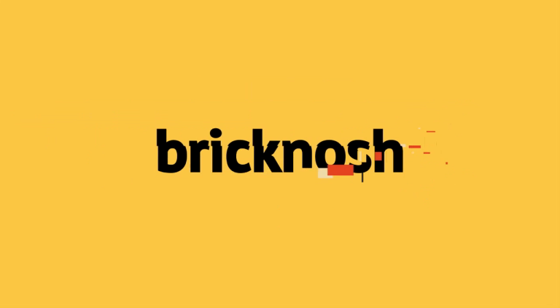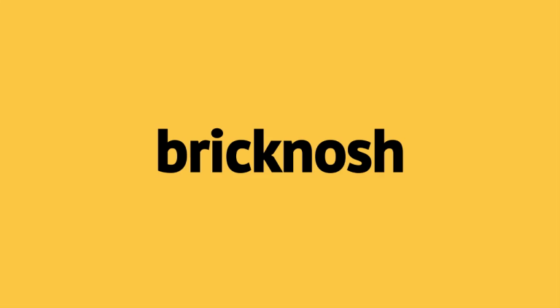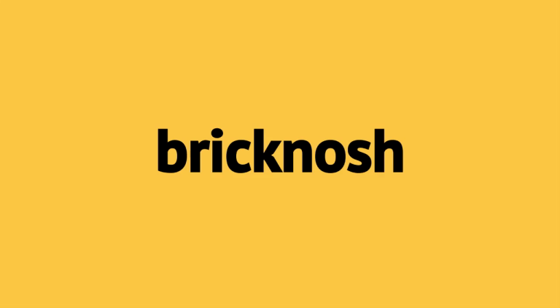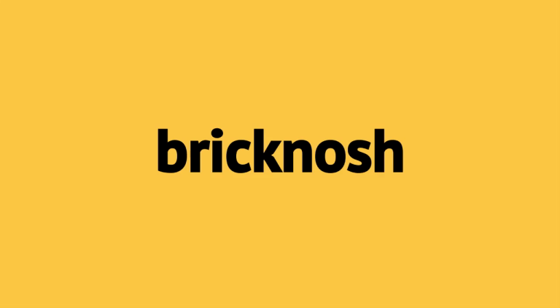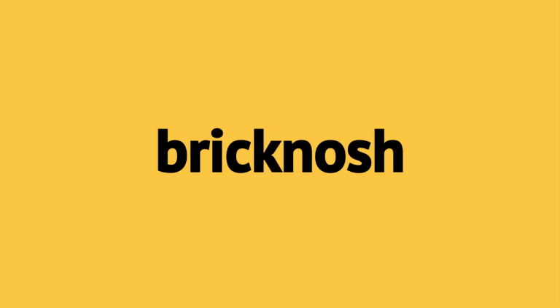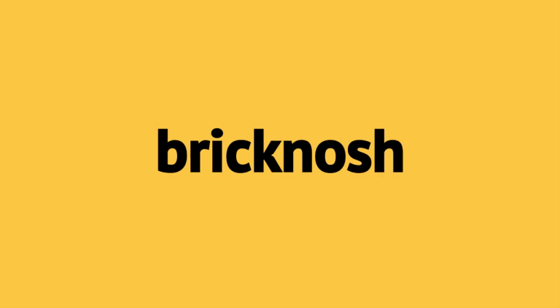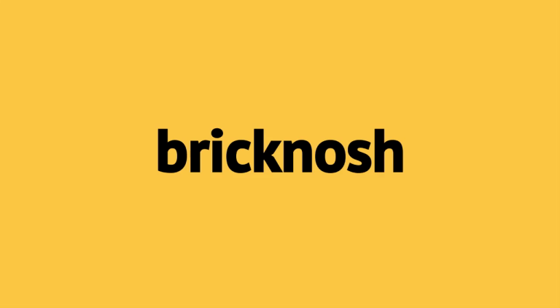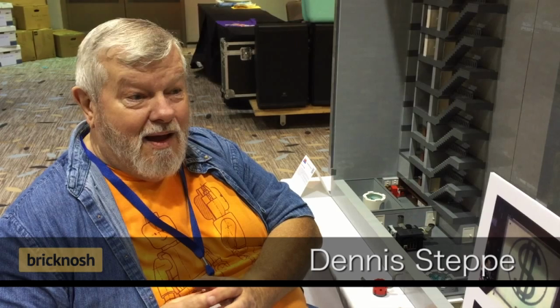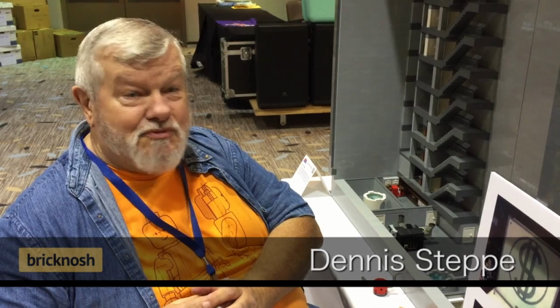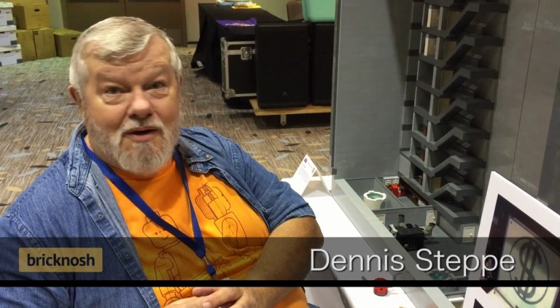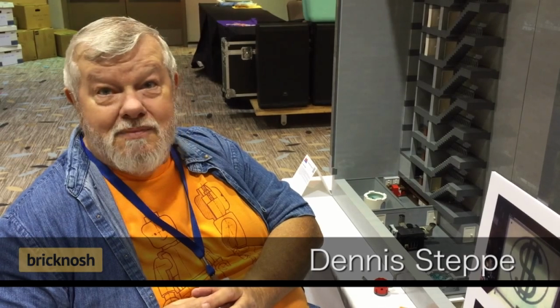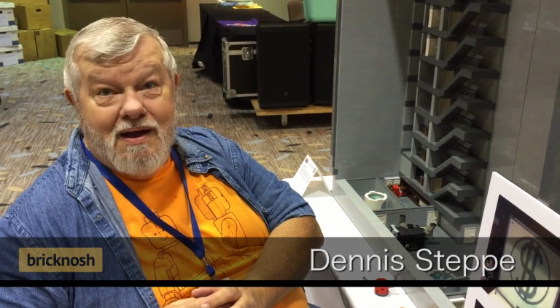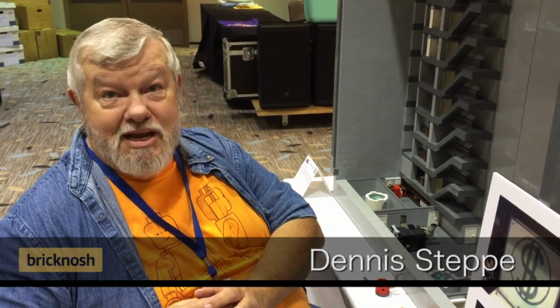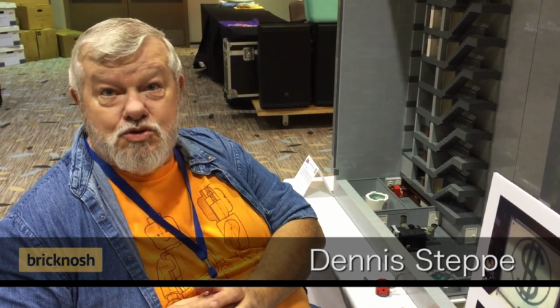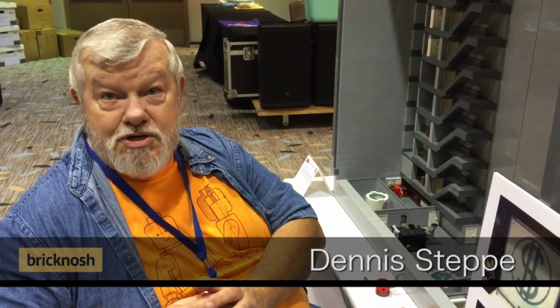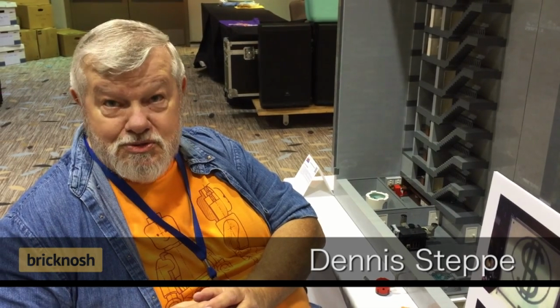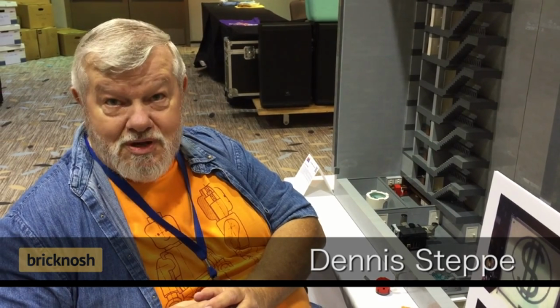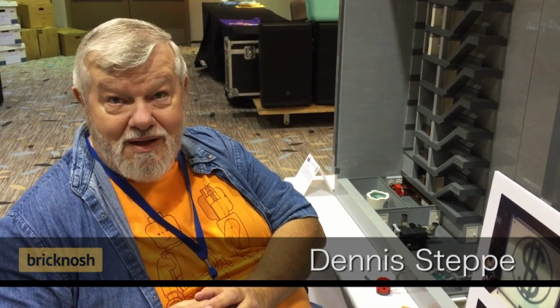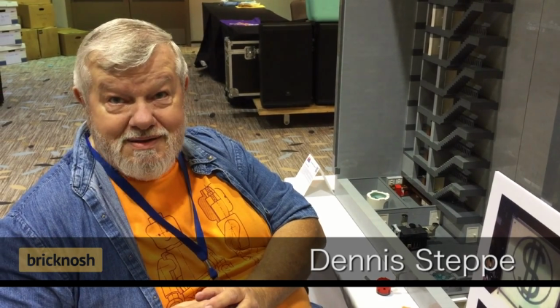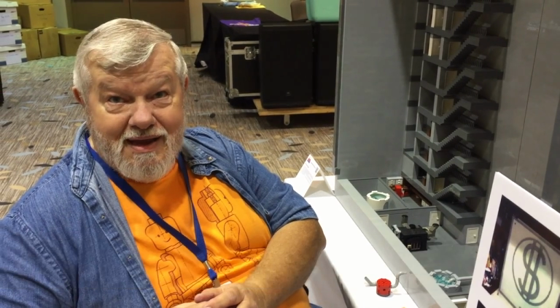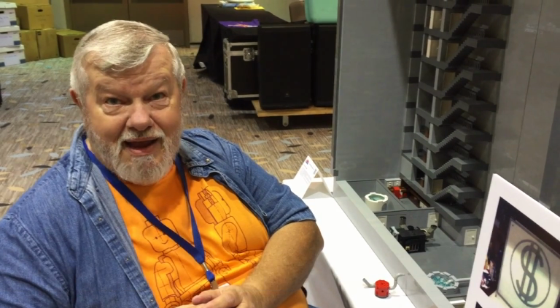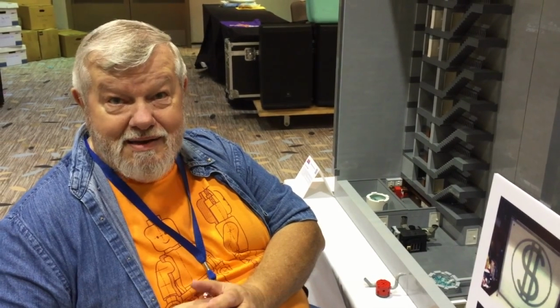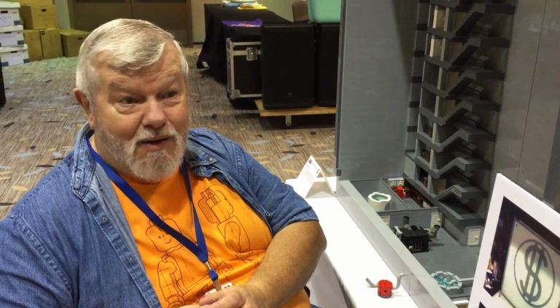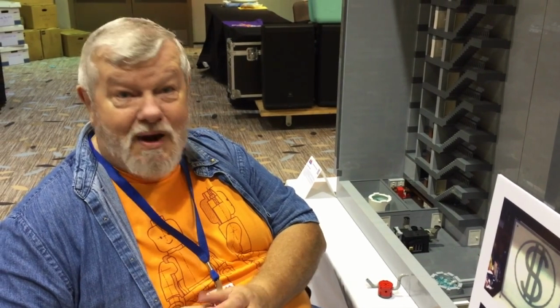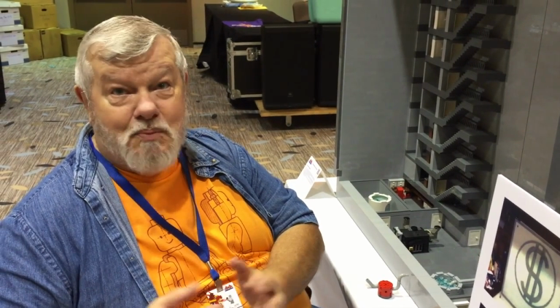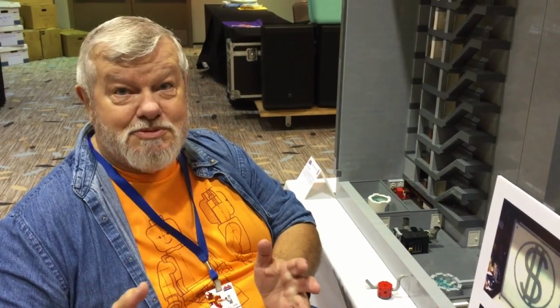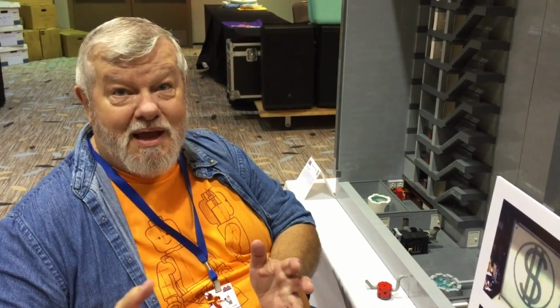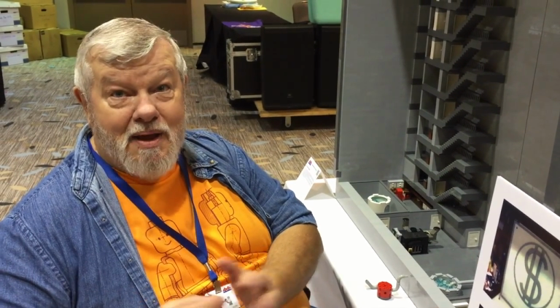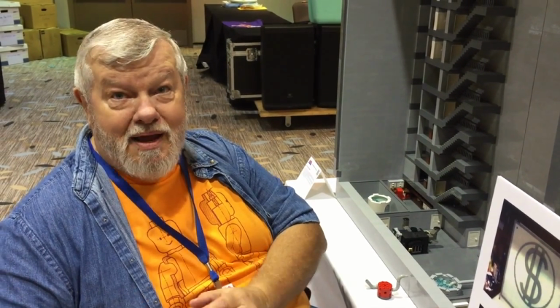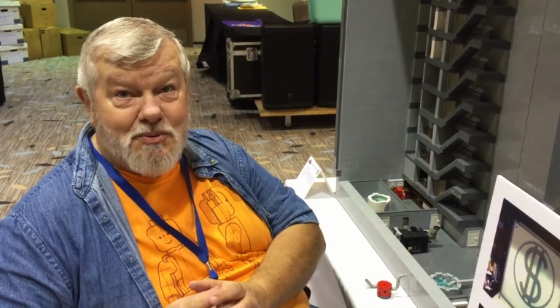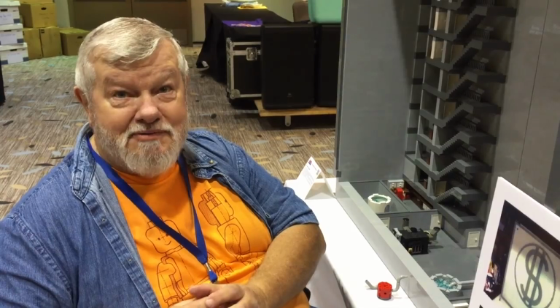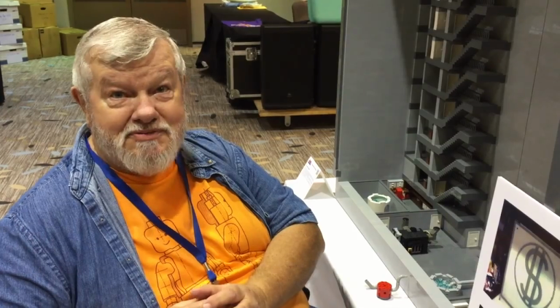I'm Dennis Steppe. I'm from St. George, Utah, and we're at Bricks by the Bay, 2015.